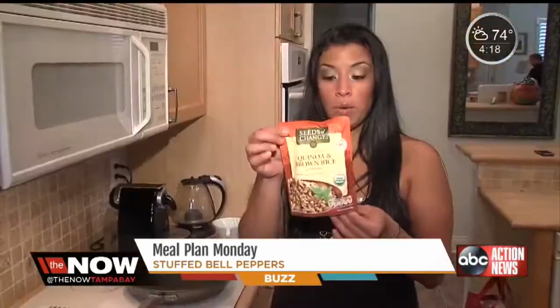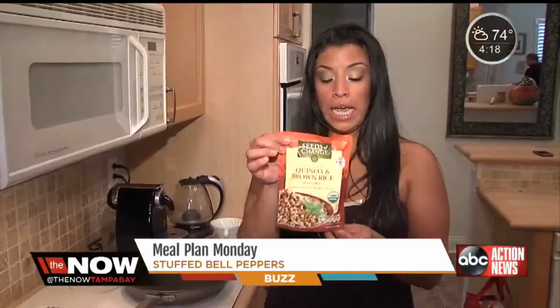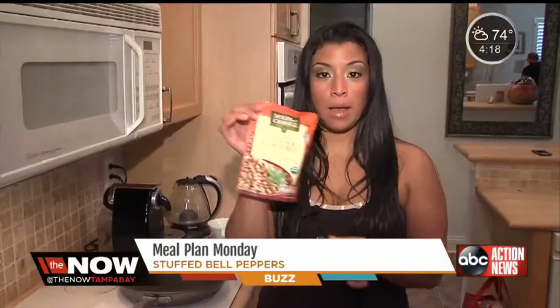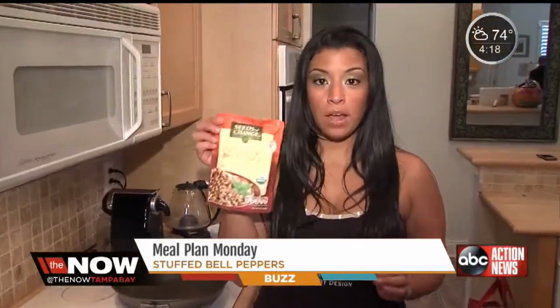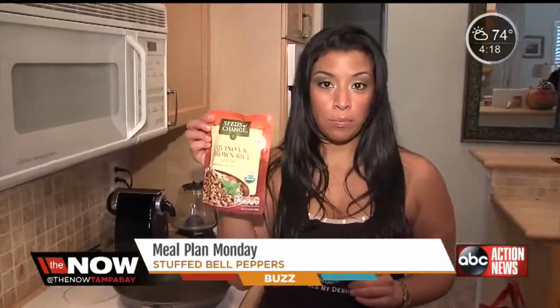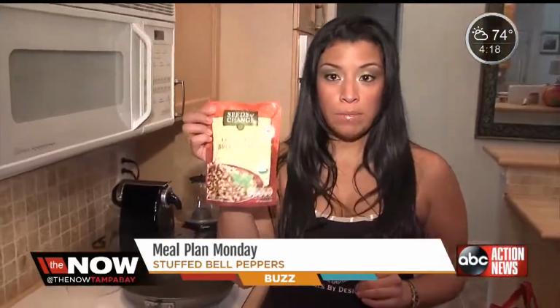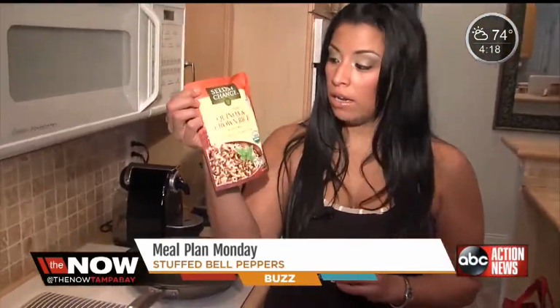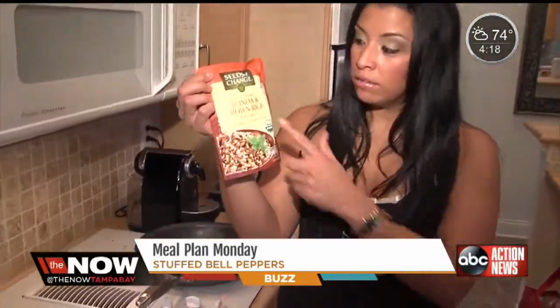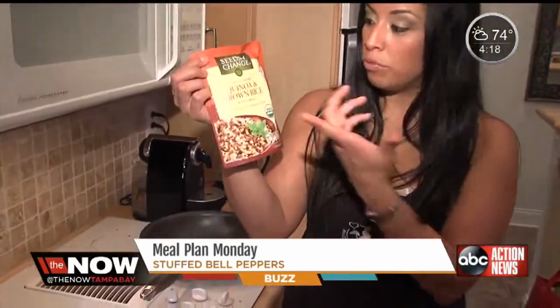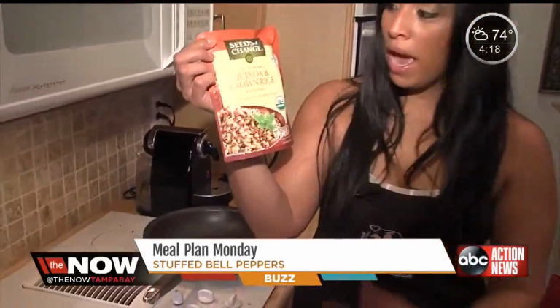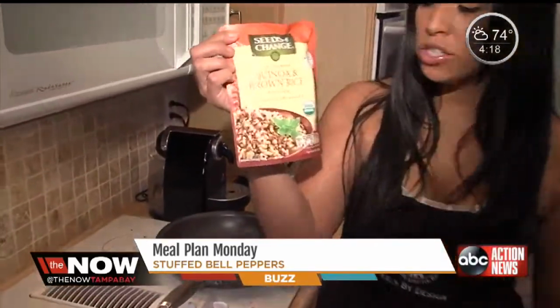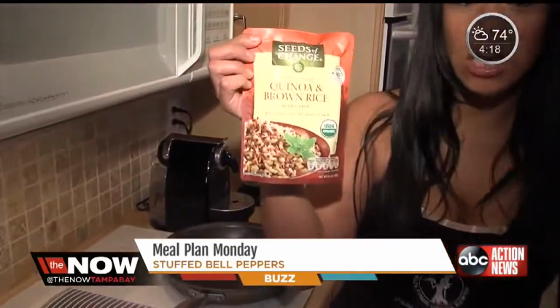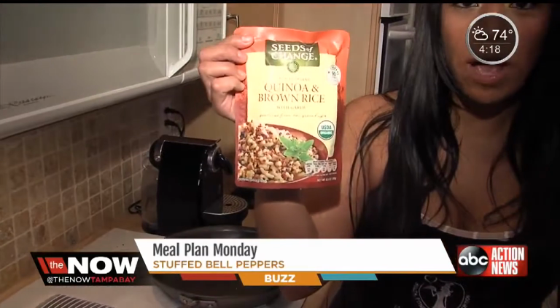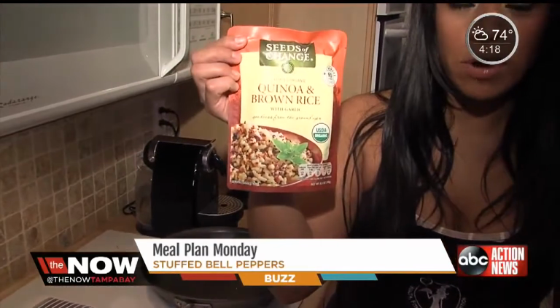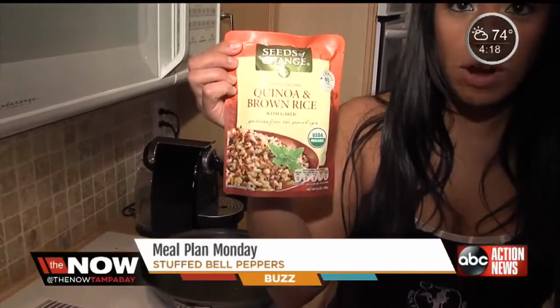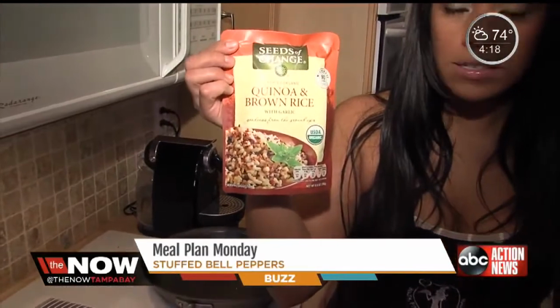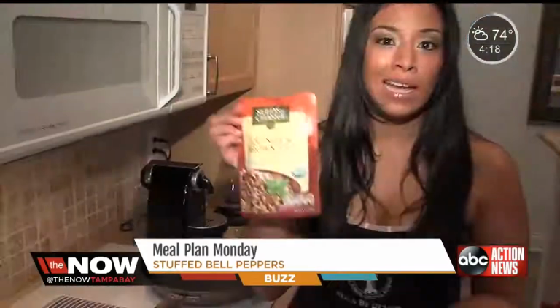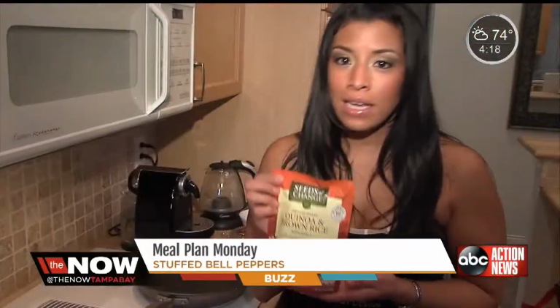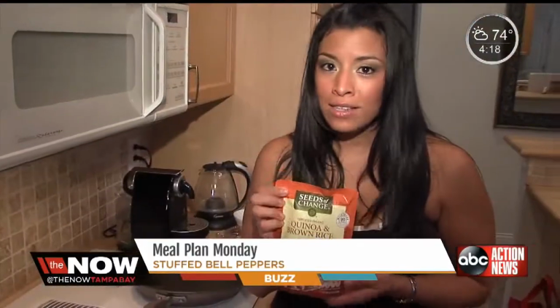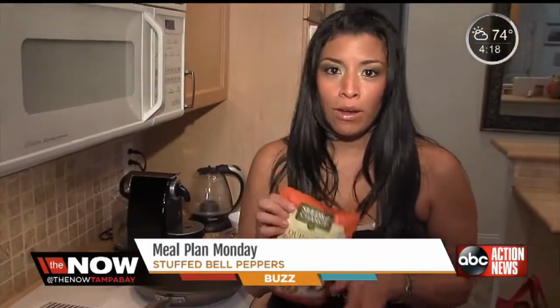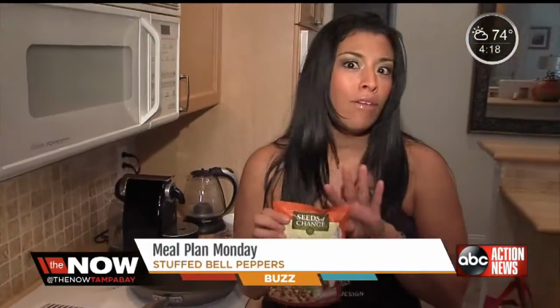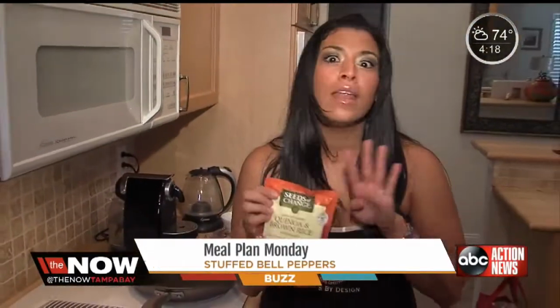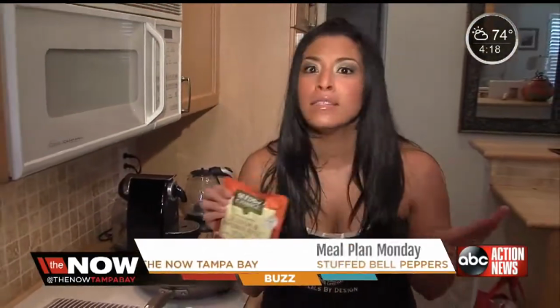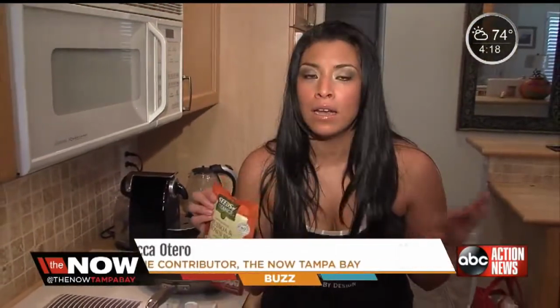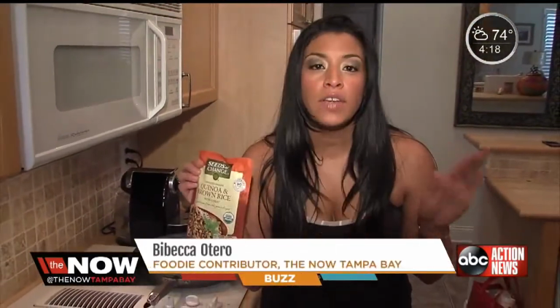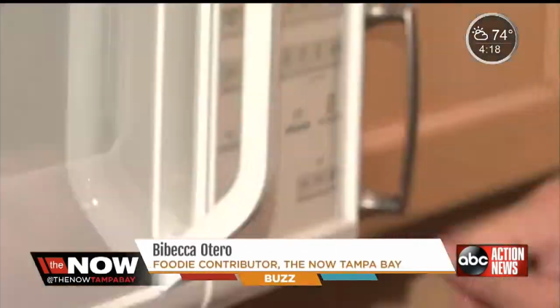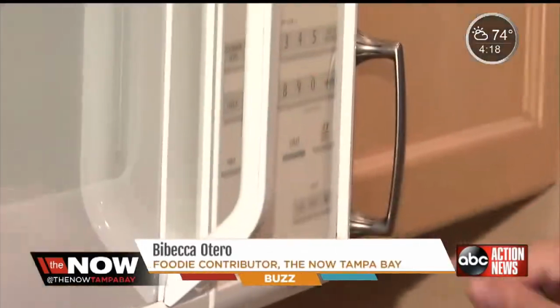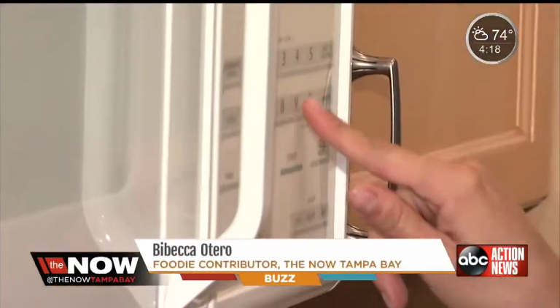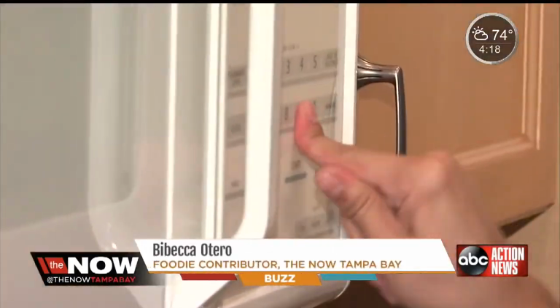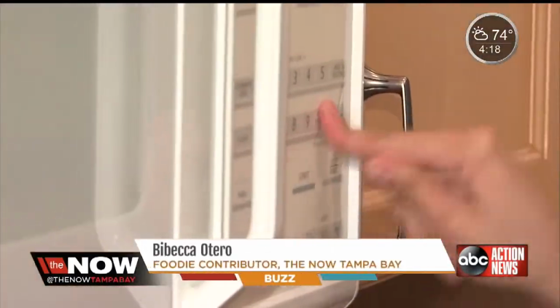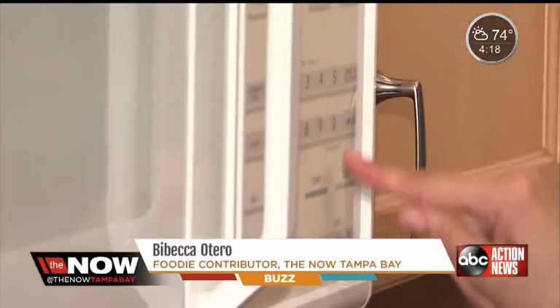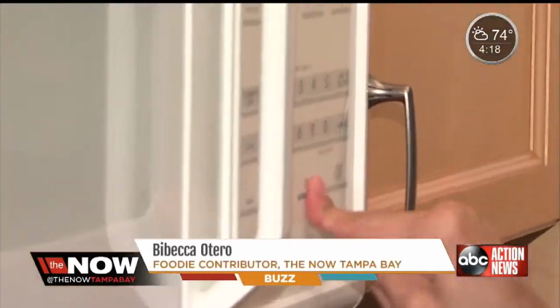I went ahead and bought a pre-packaged quinoa and brown rice — 90 seconds in the microwave and it's done. Fantastic if you're a busy mom like I am.